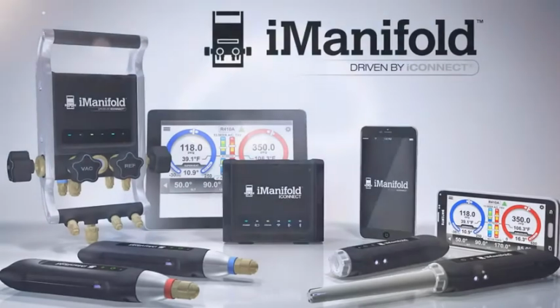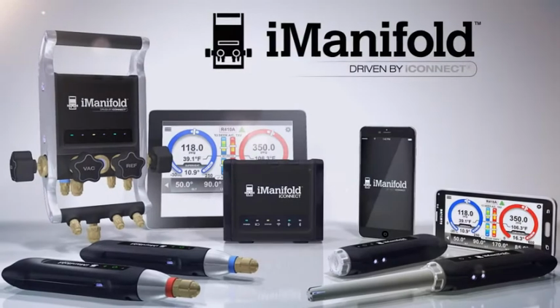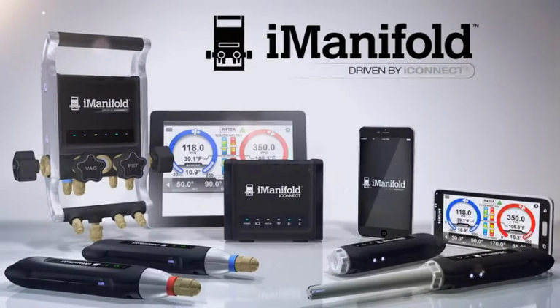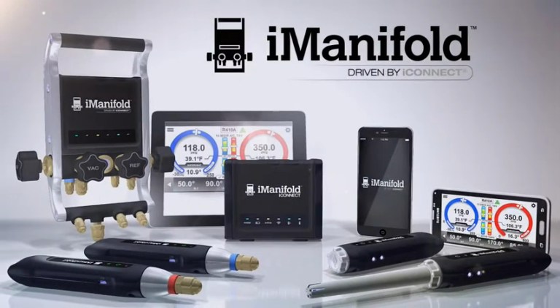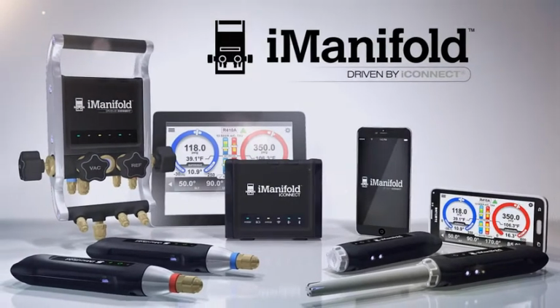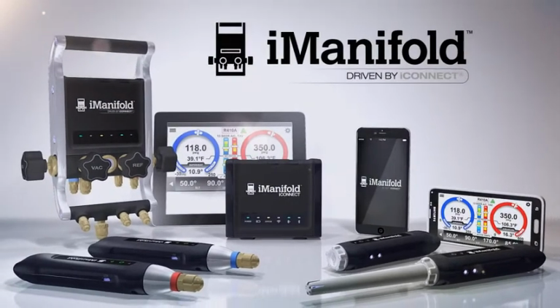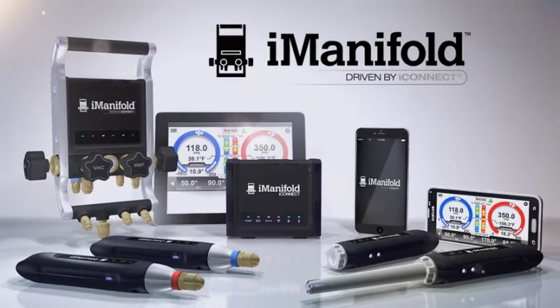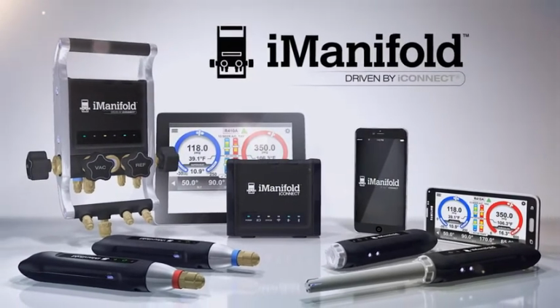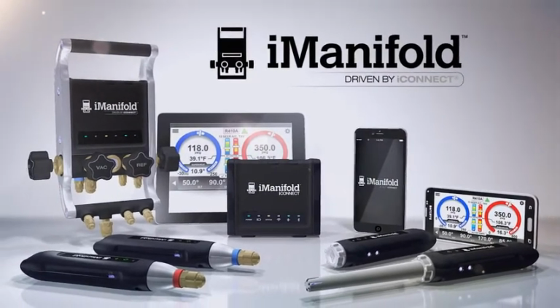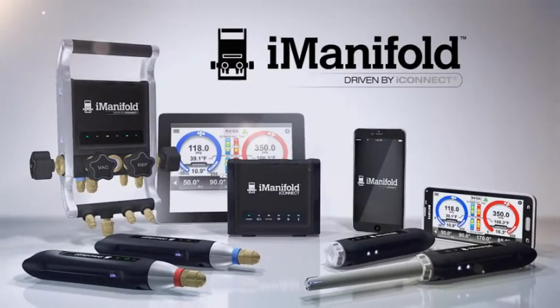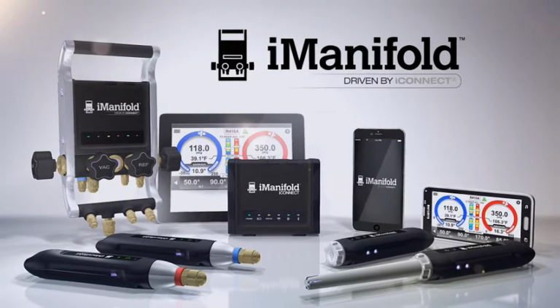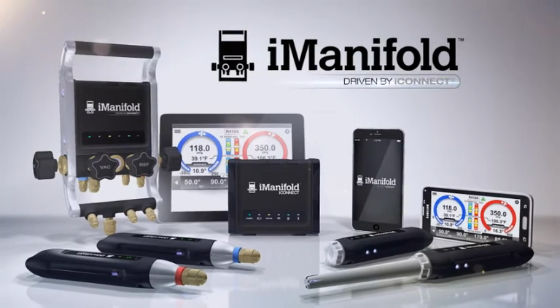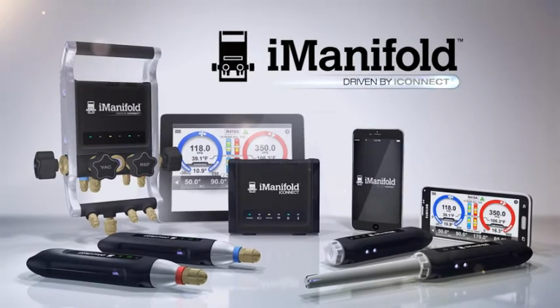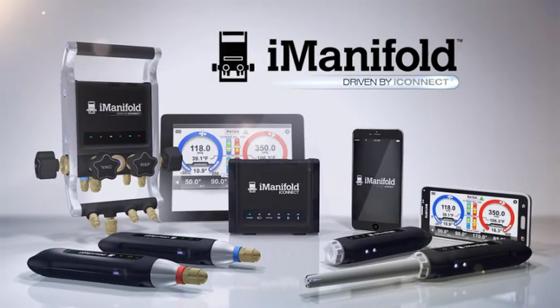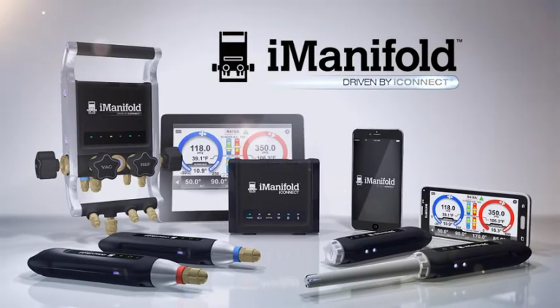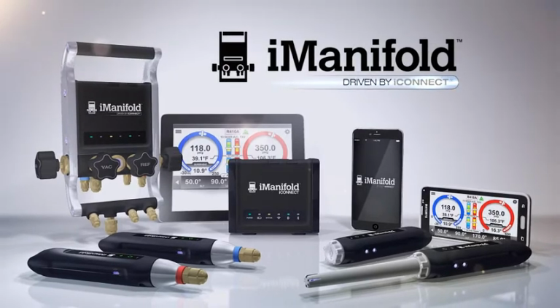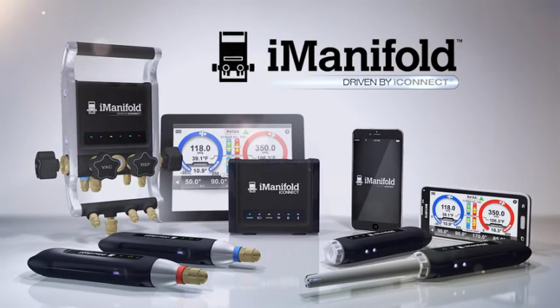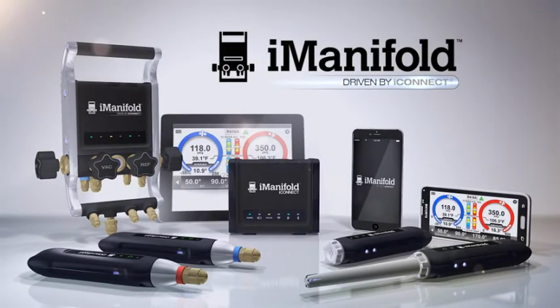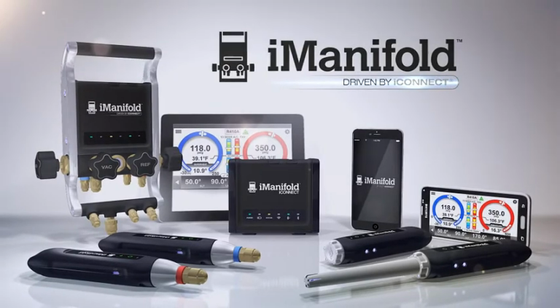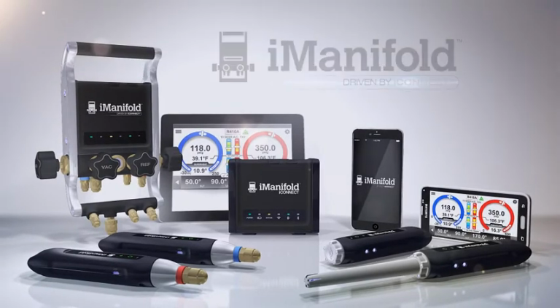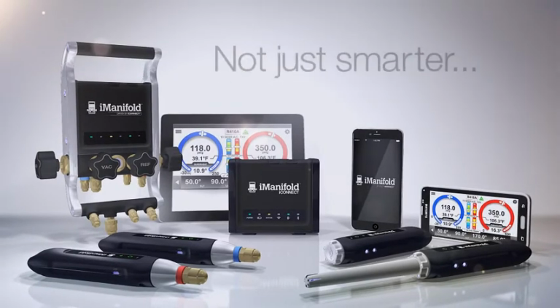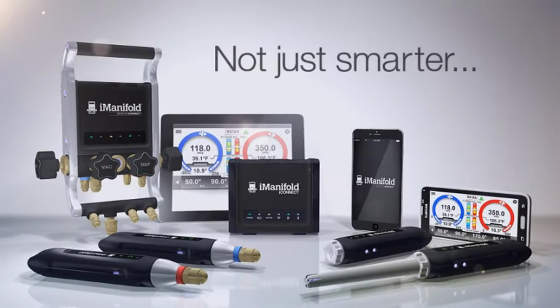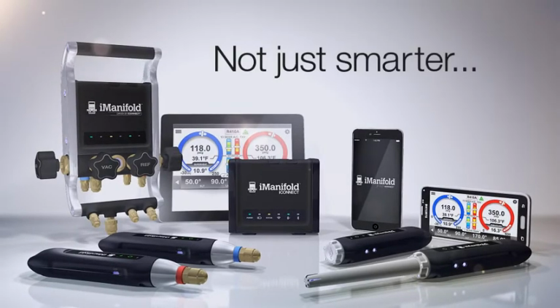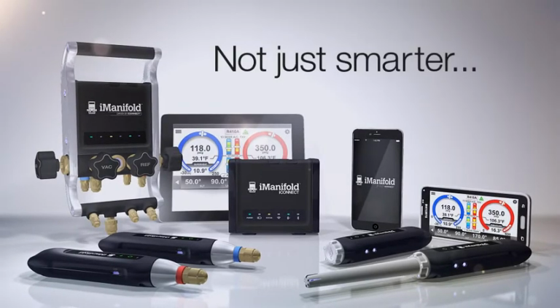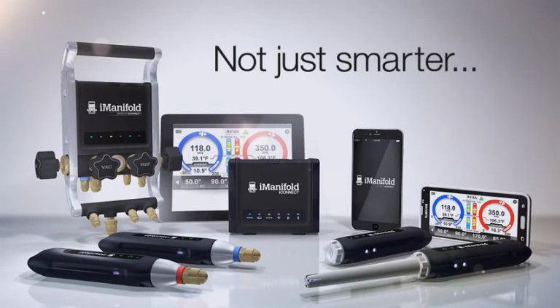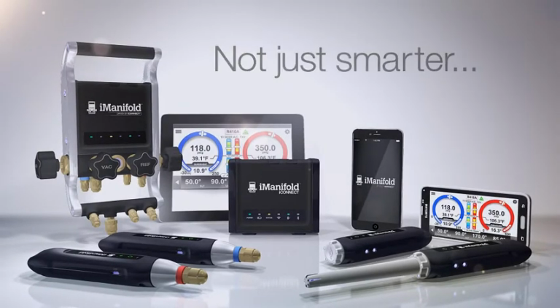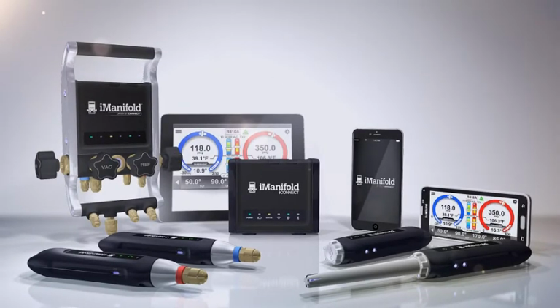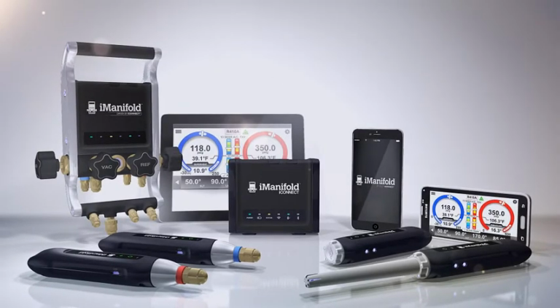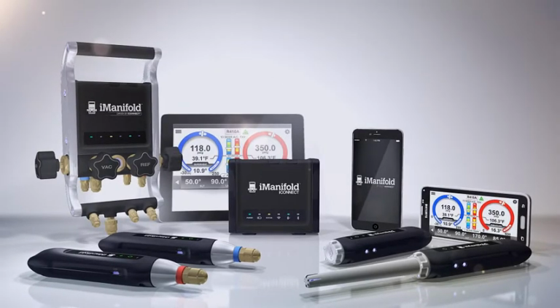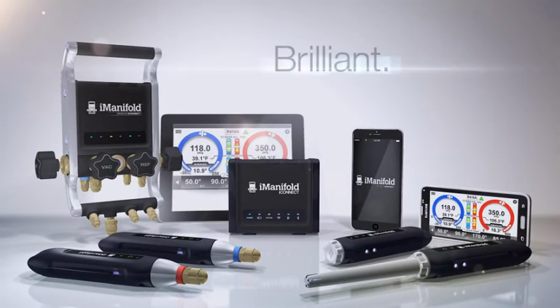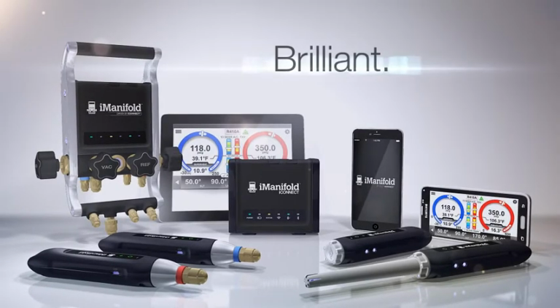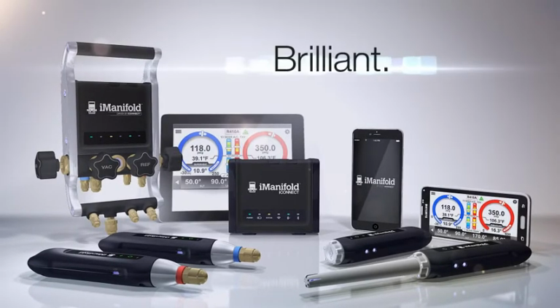The i-Manifold system, driven by iConnect technology. Not just smarter — brilliant.